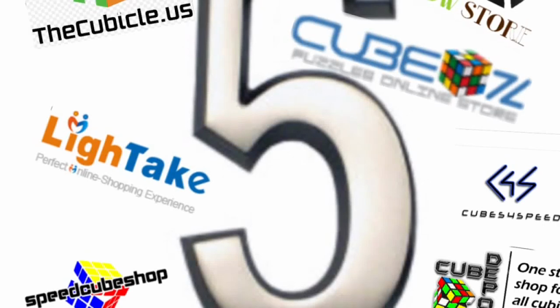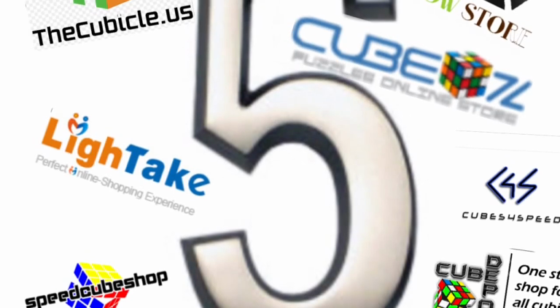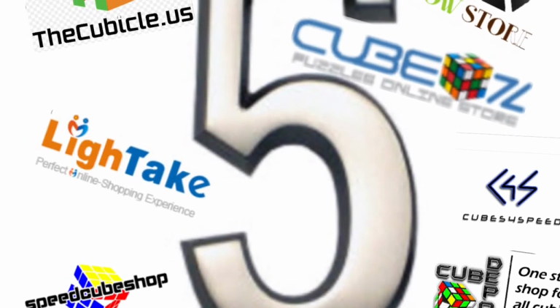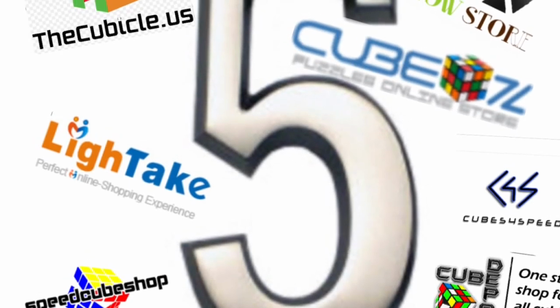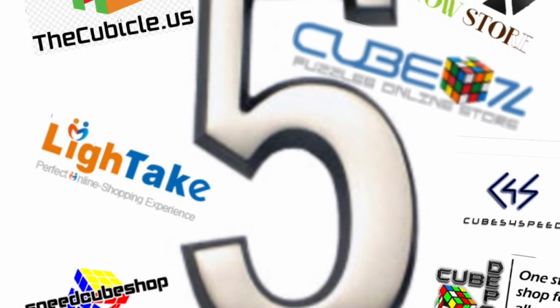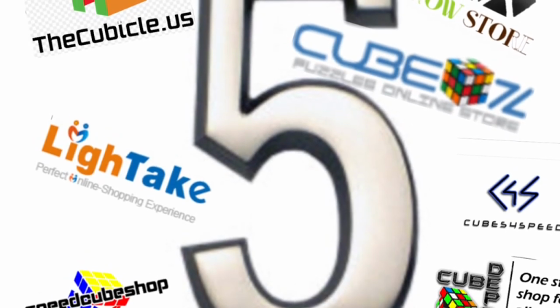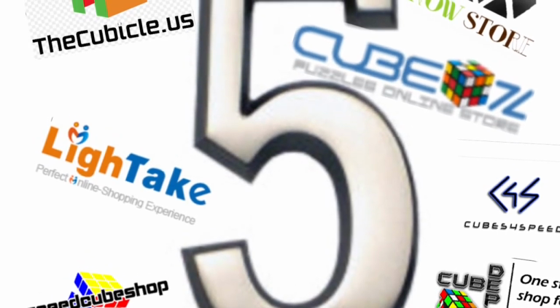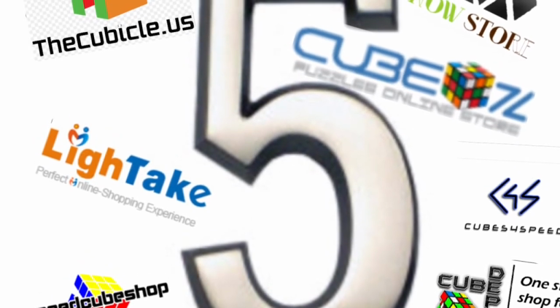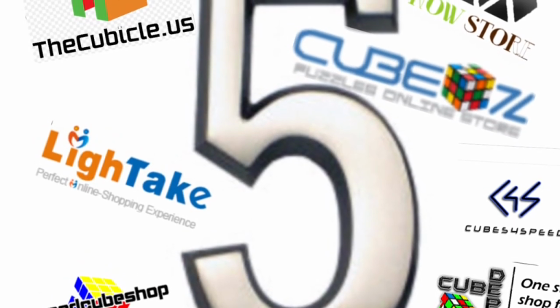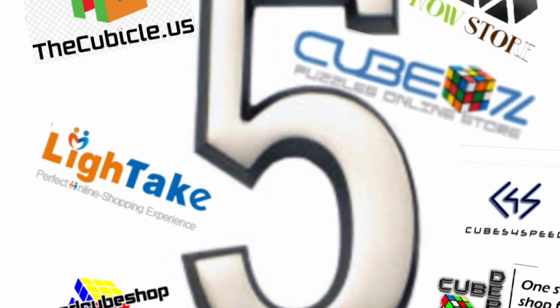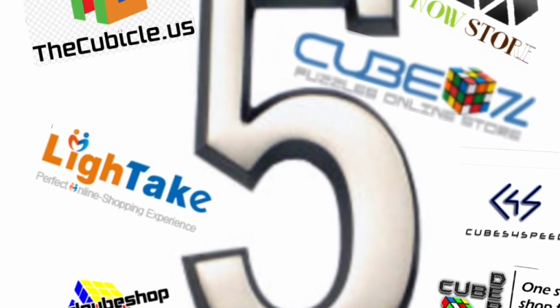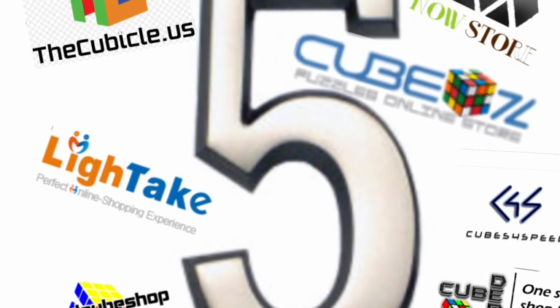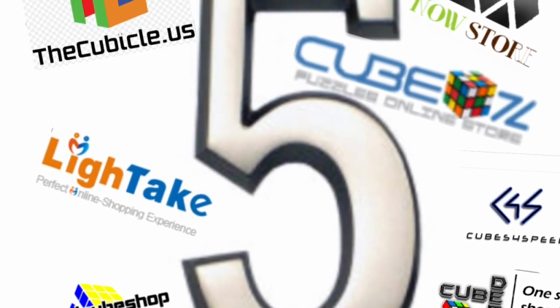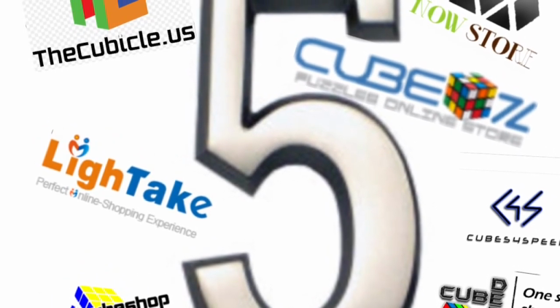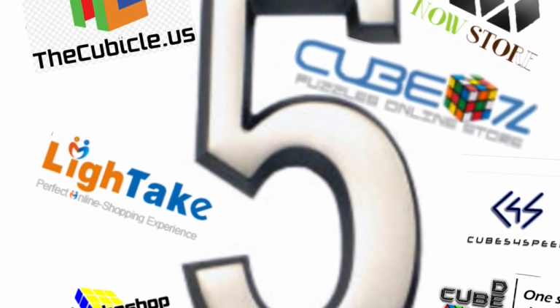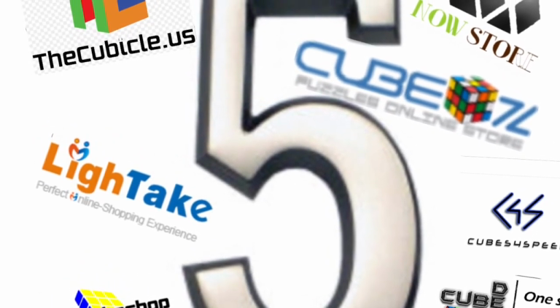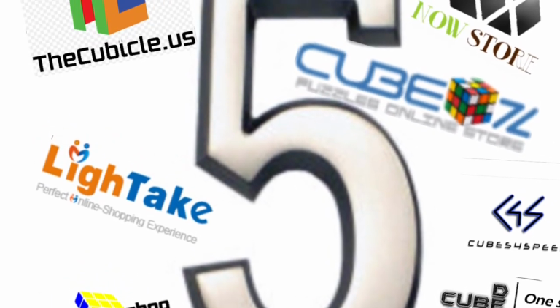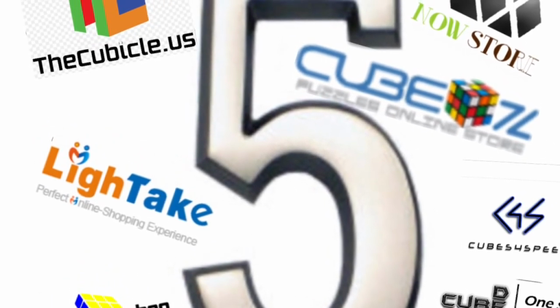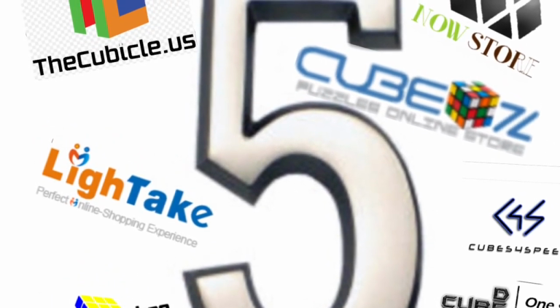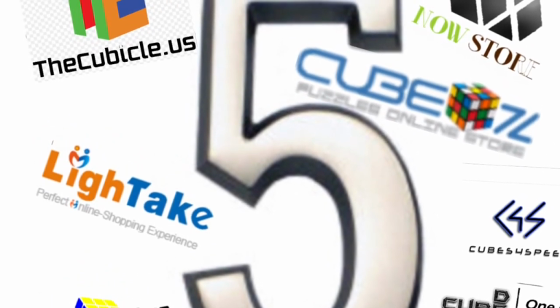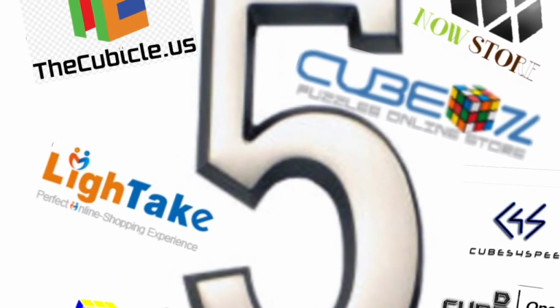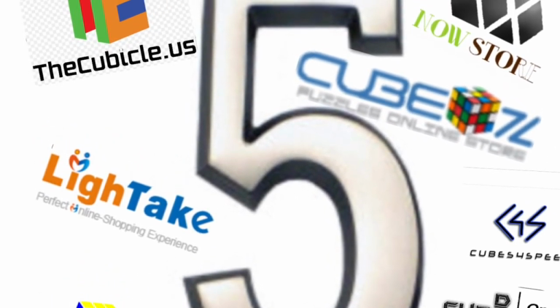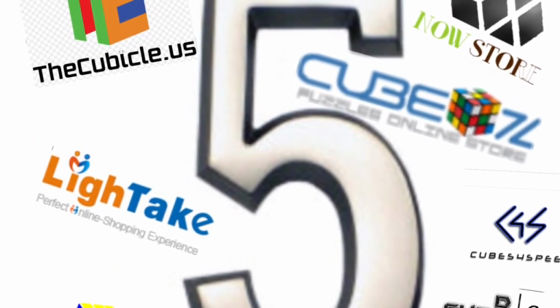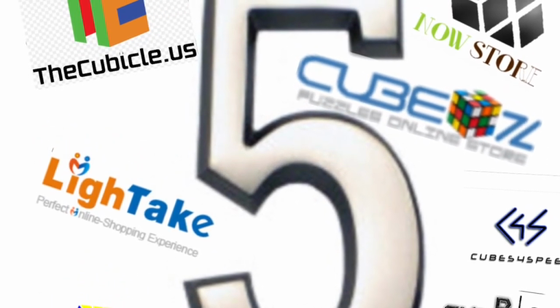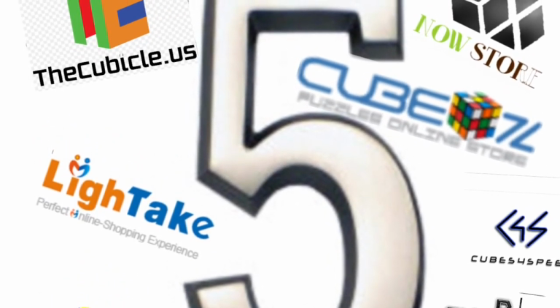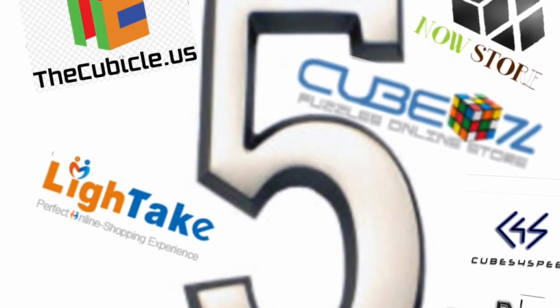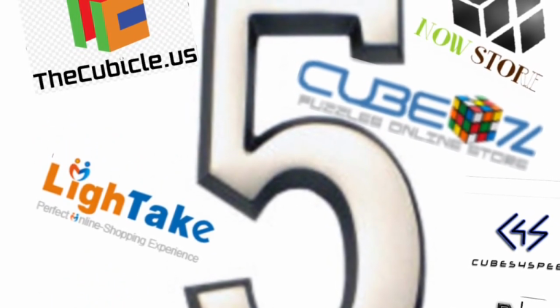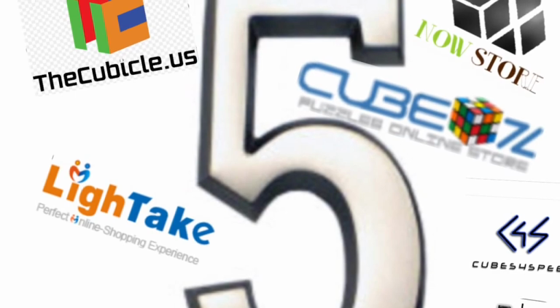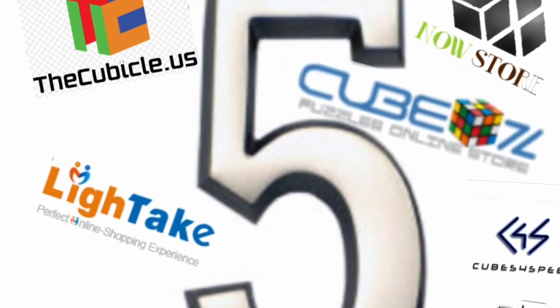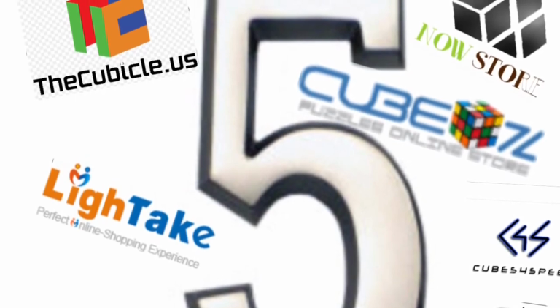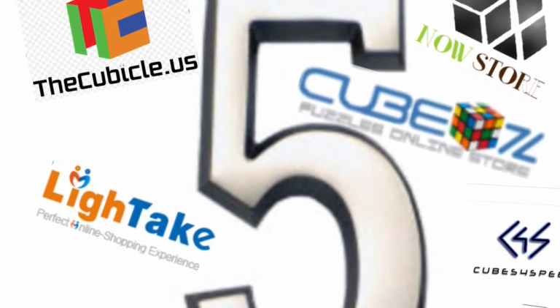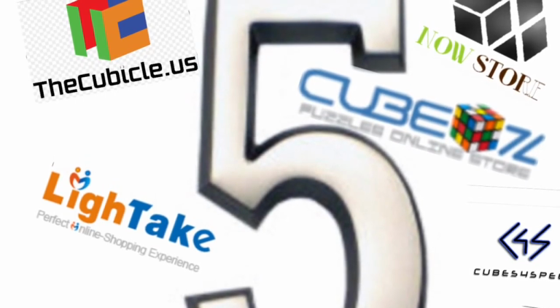Hey guys, what's up? It's Cubietime and in today's video we're going to be looking at my top 5 favorite cube stores.